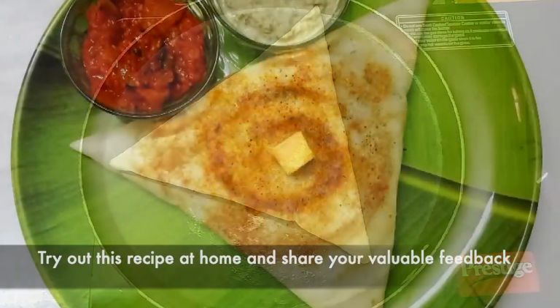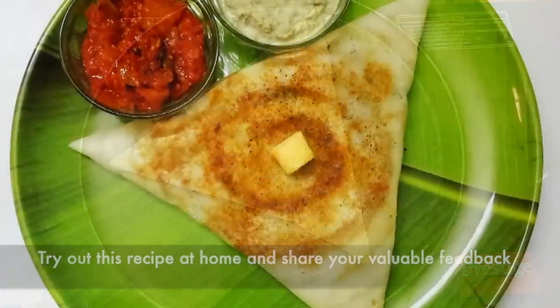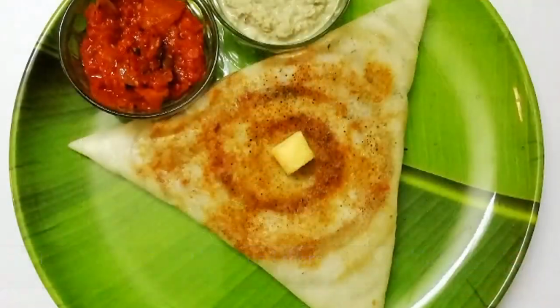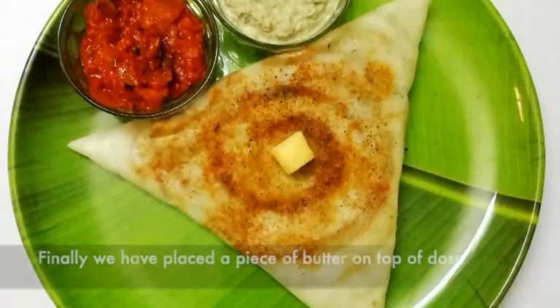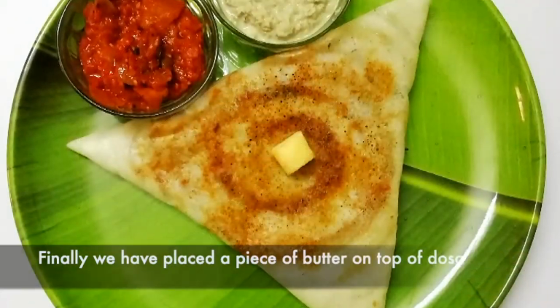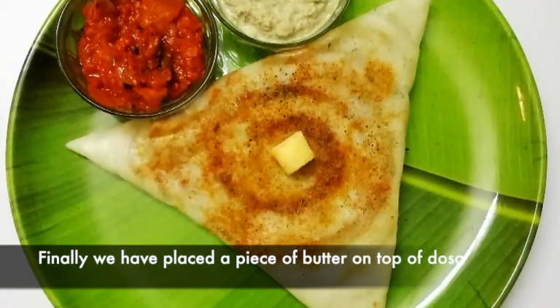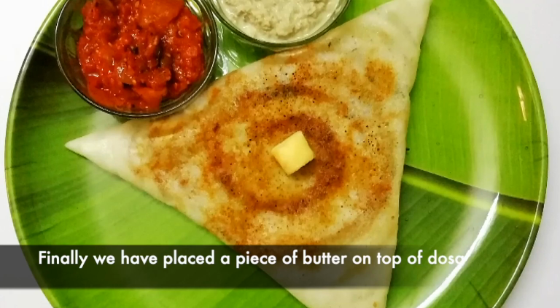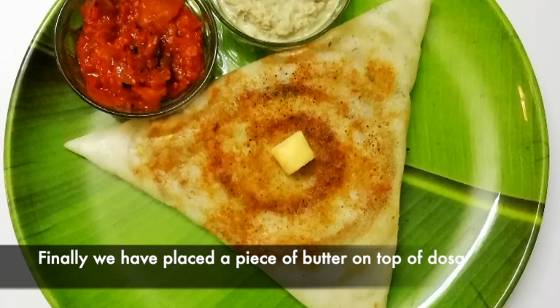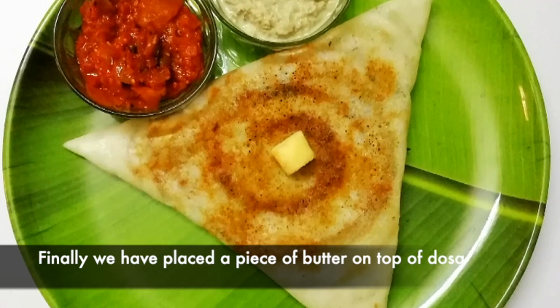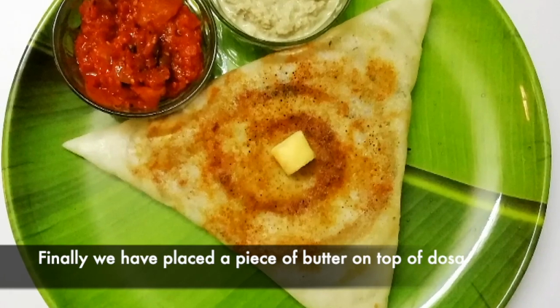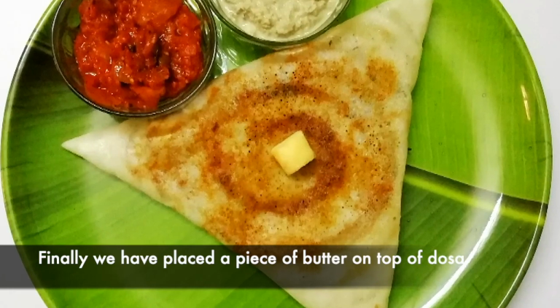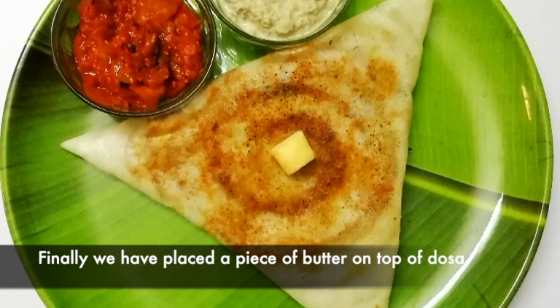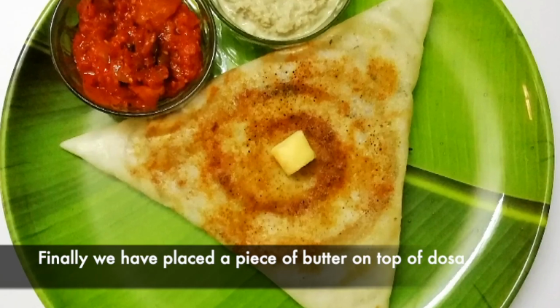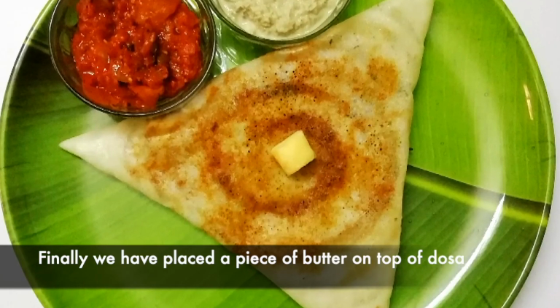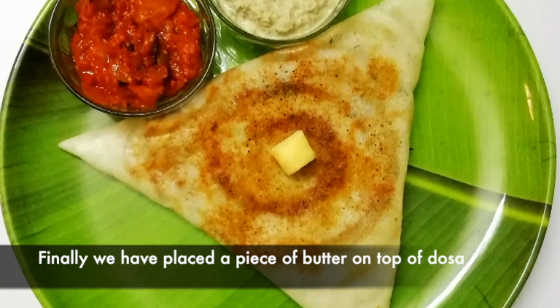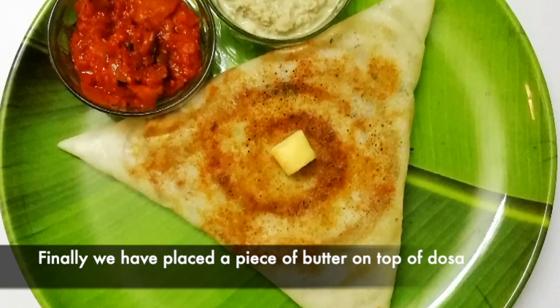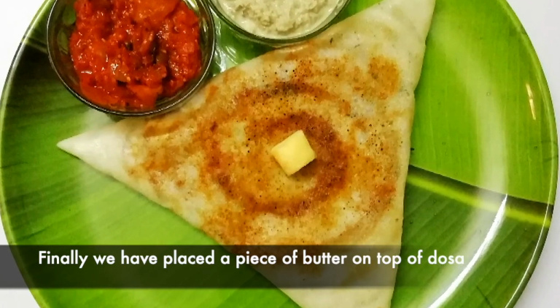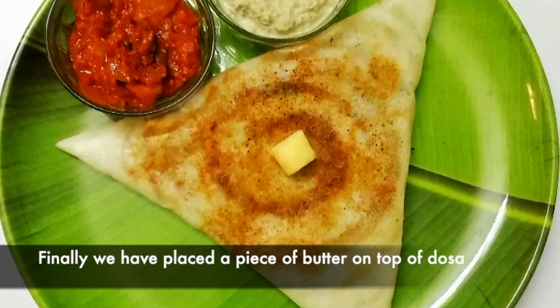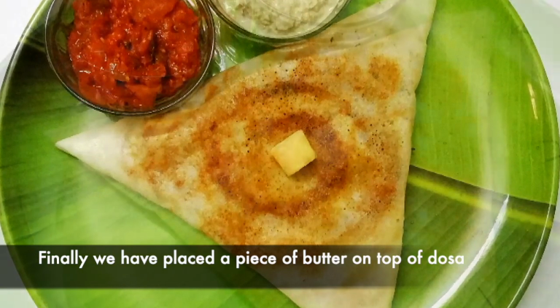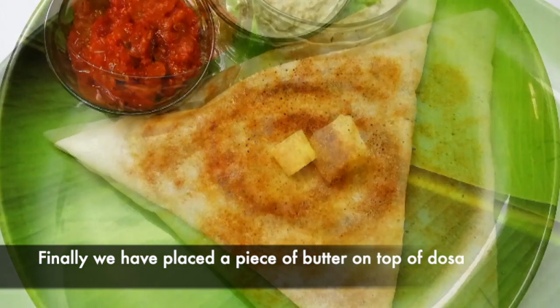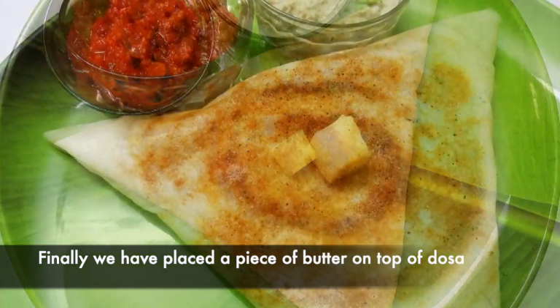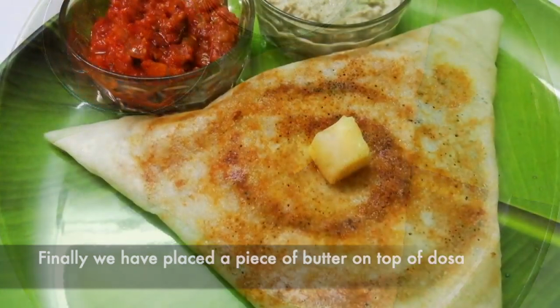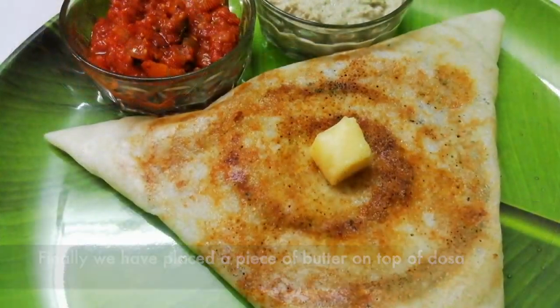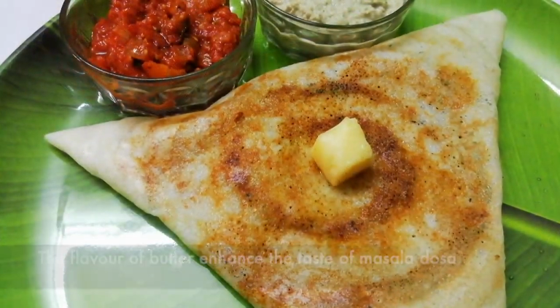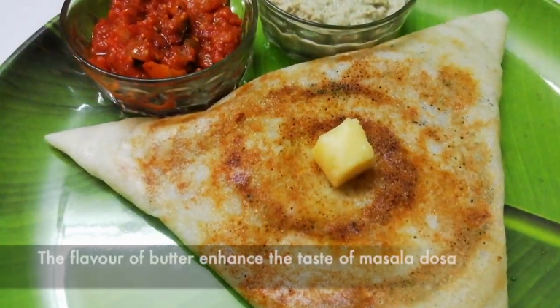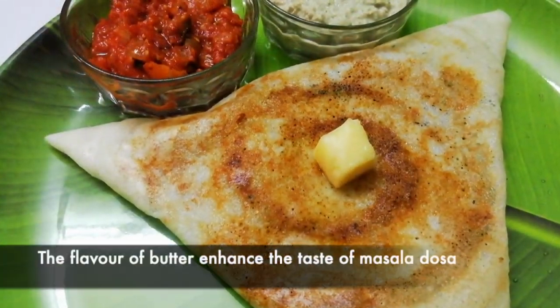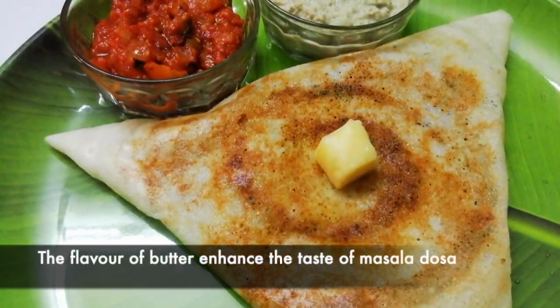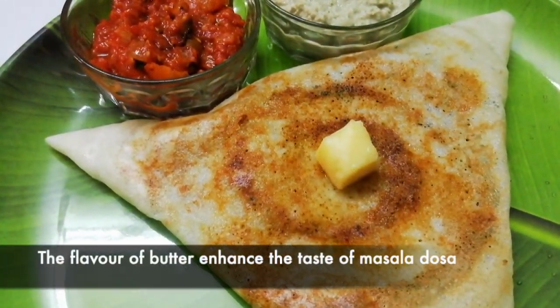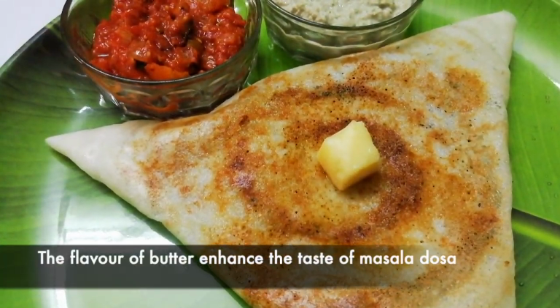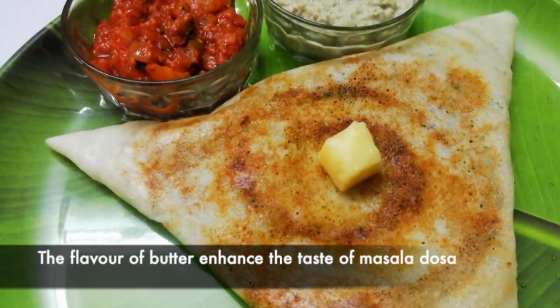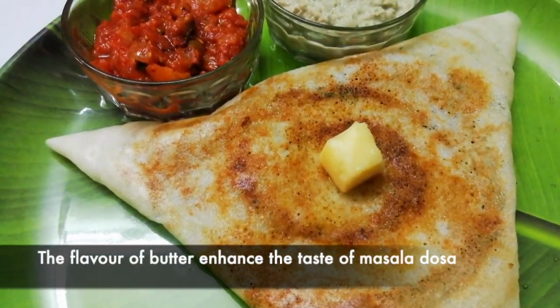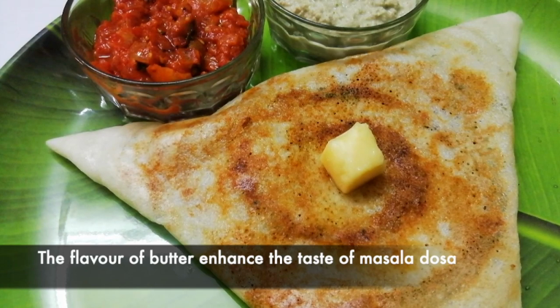We put the butter on the cauliflower and masala. Put the butter in for a very nice smell and flavor.